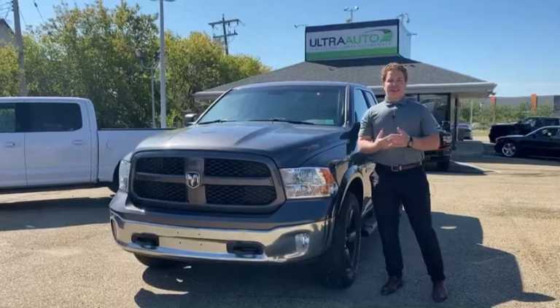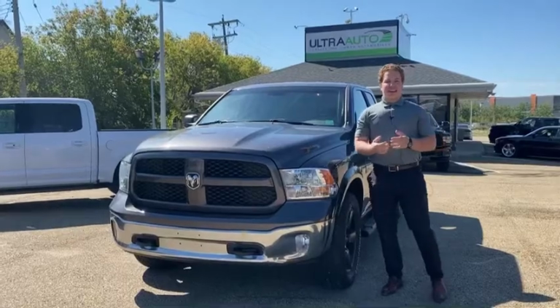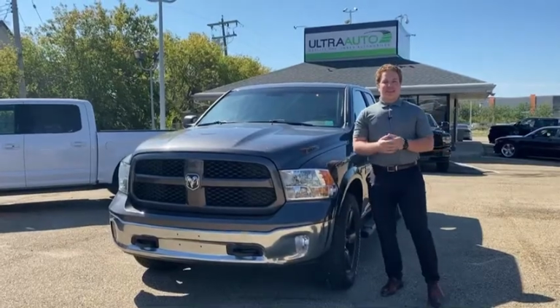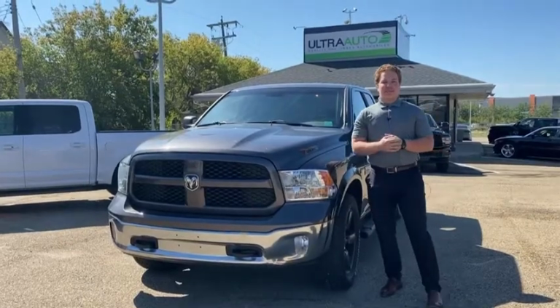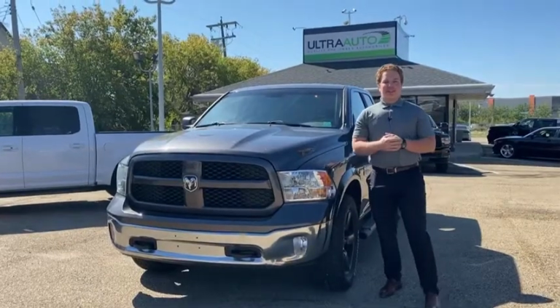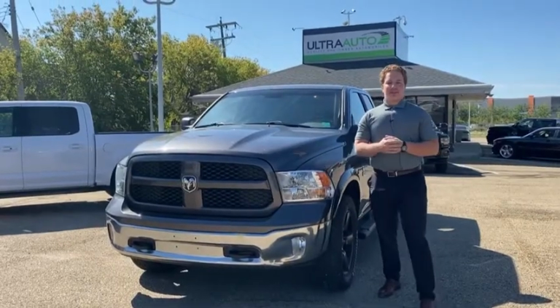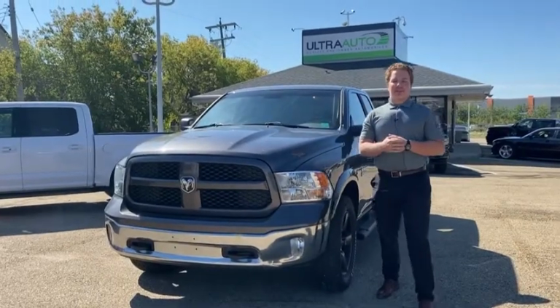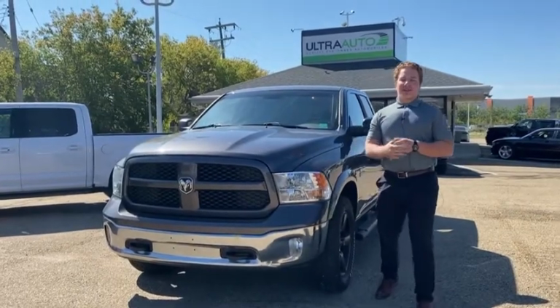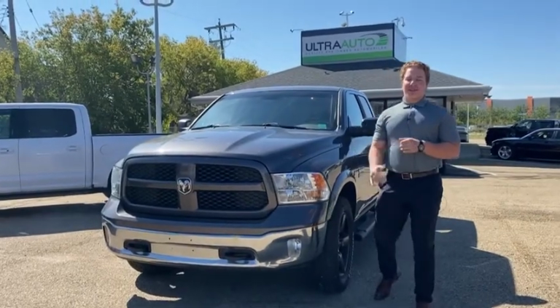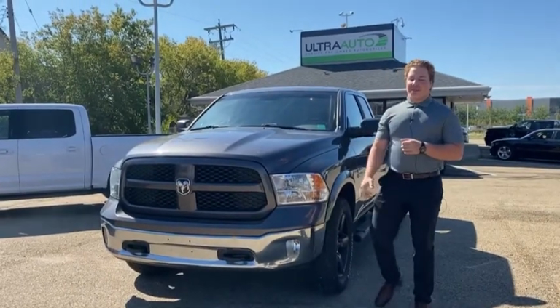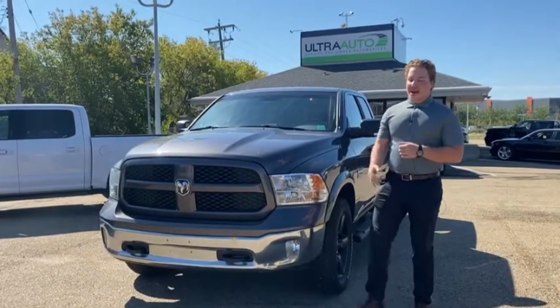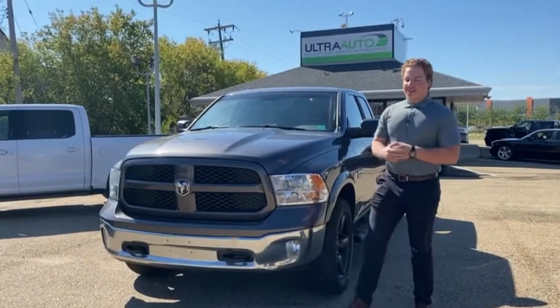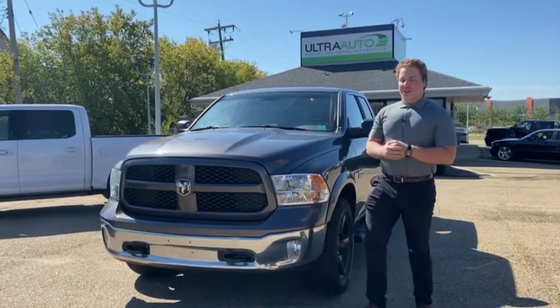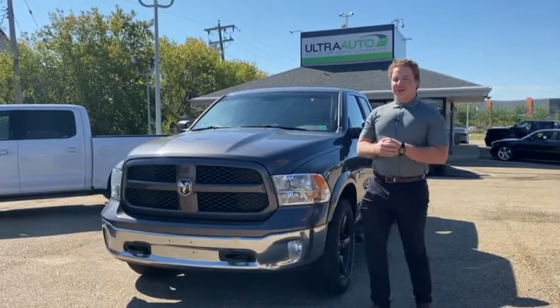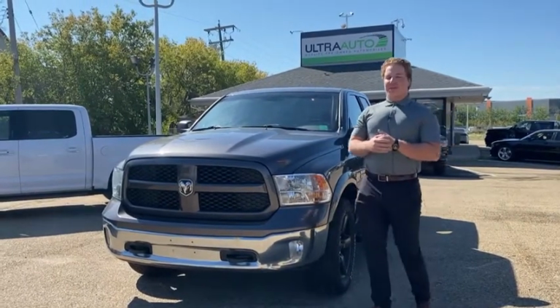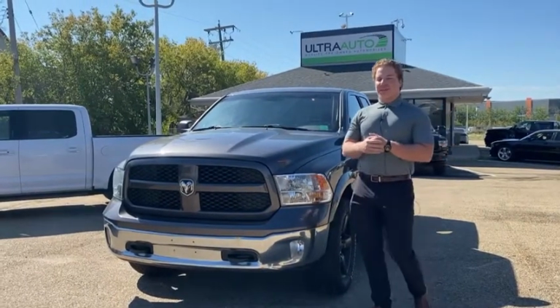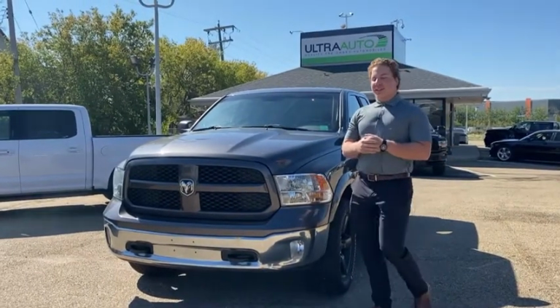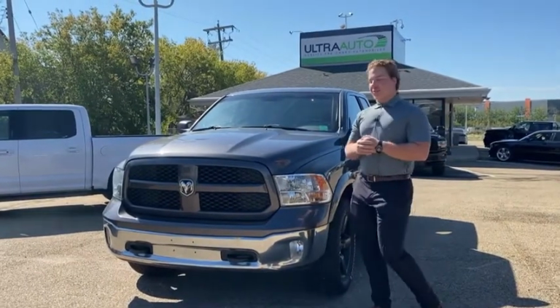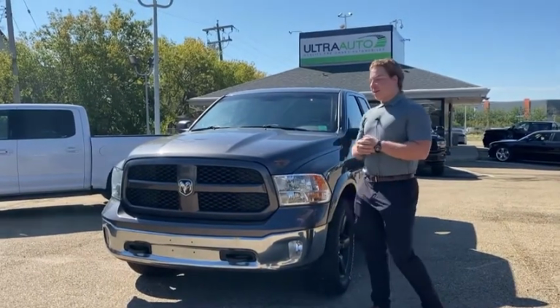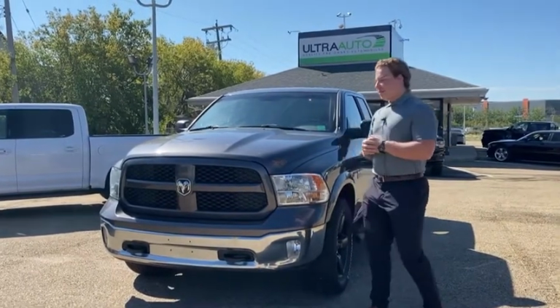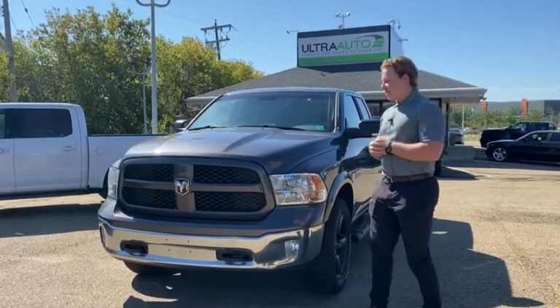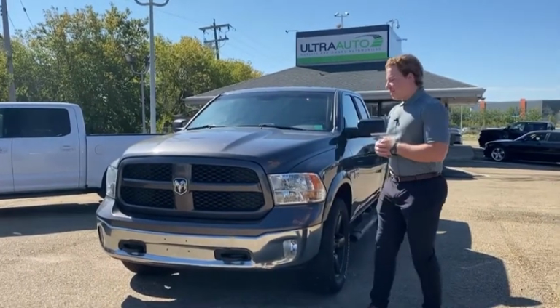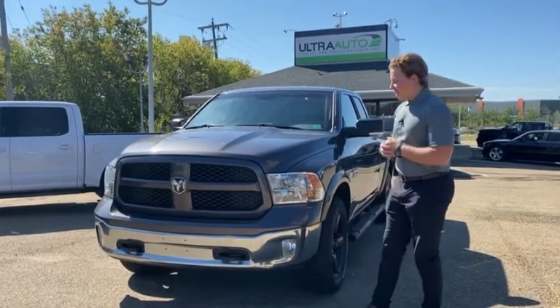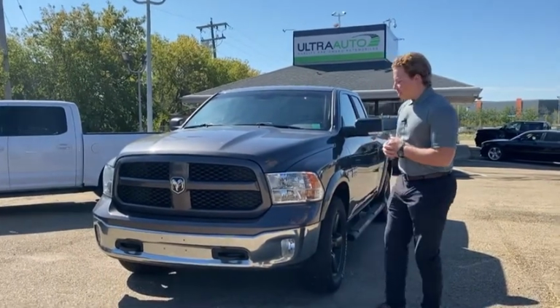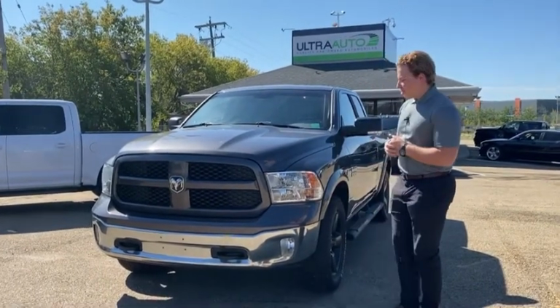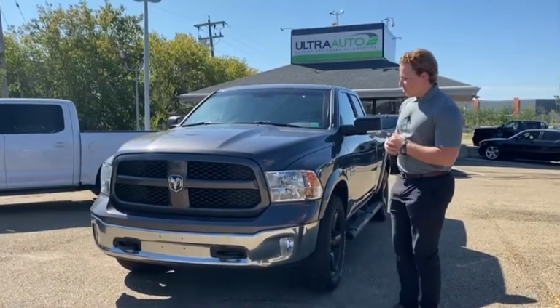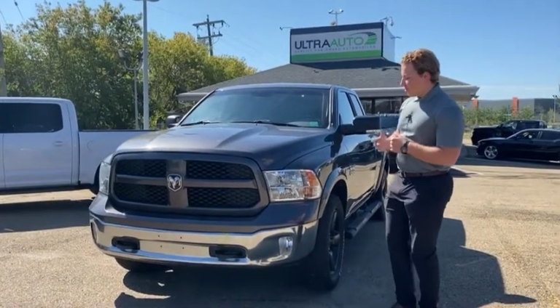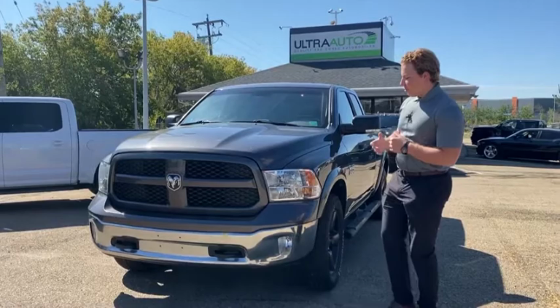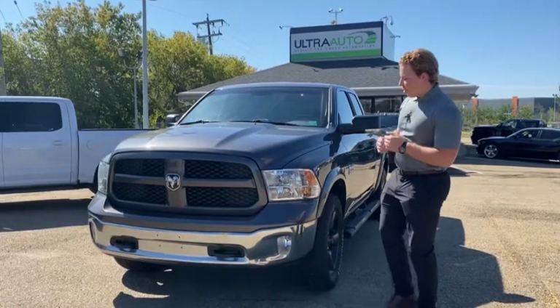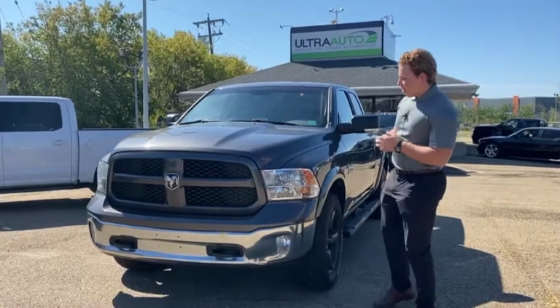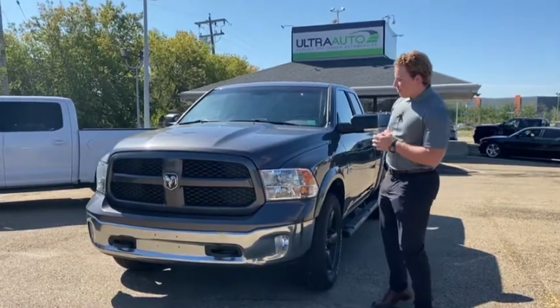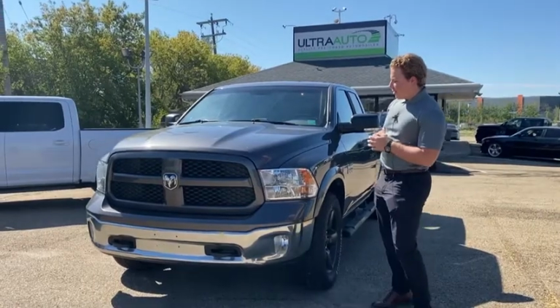Hey guys, Max from AltraAuto, back with our 2015 RAM 1500 Outdoorsman for our full walk around video.